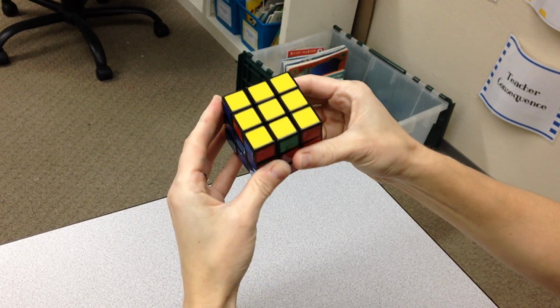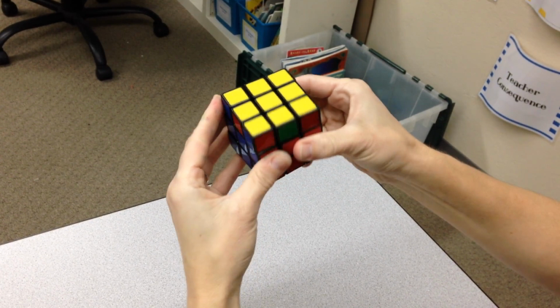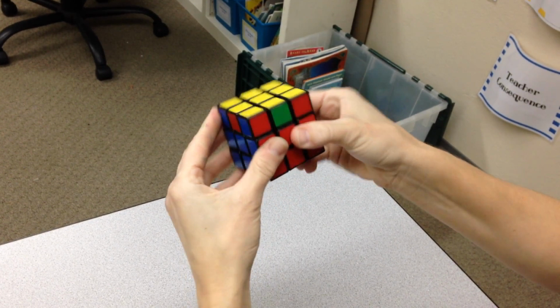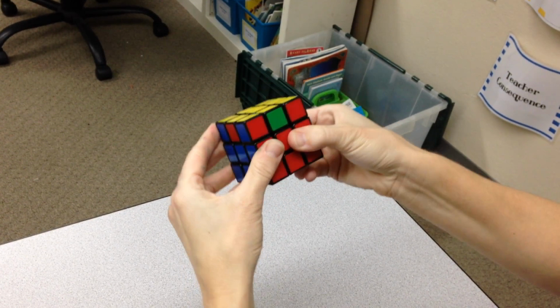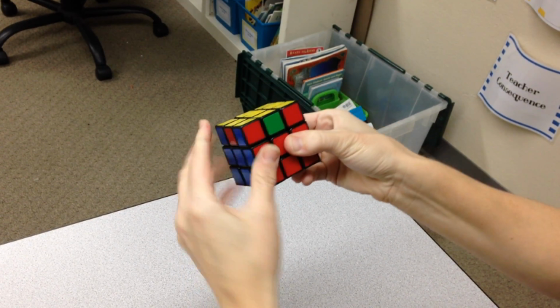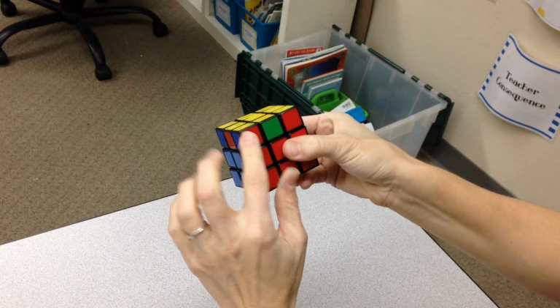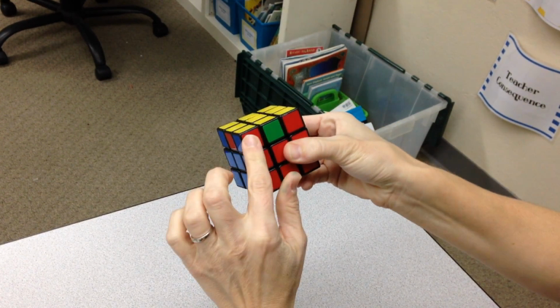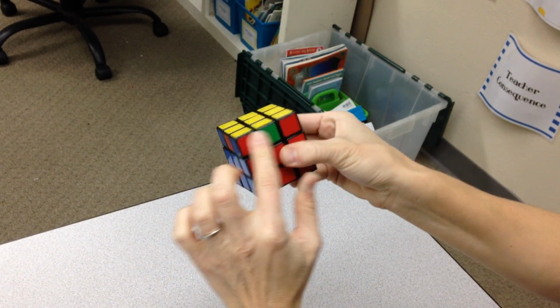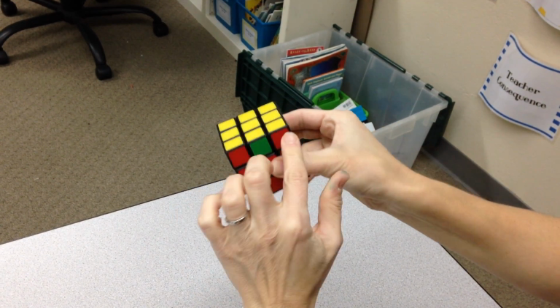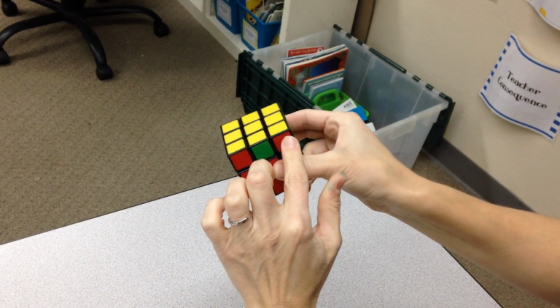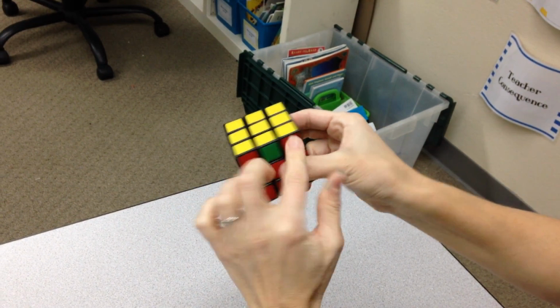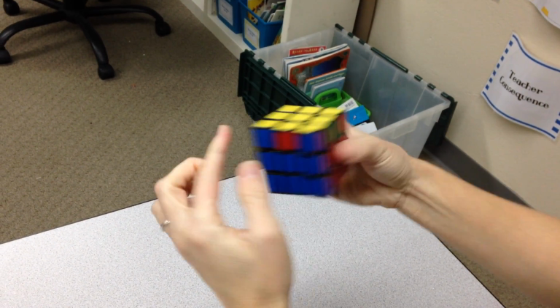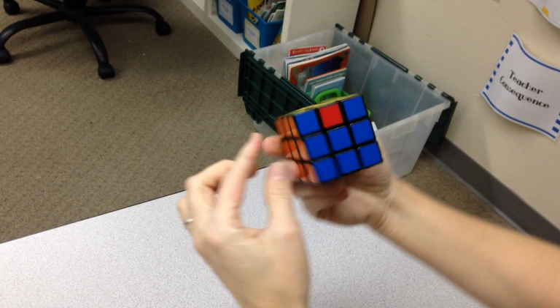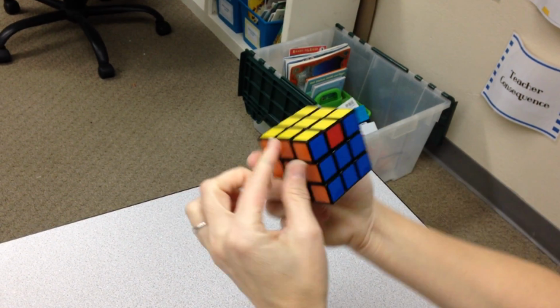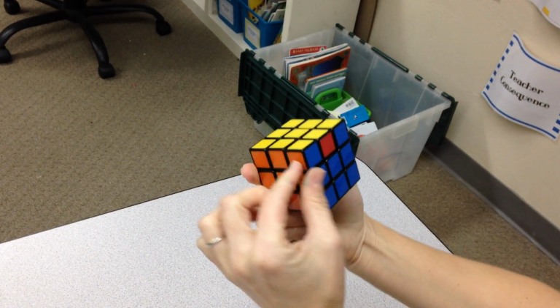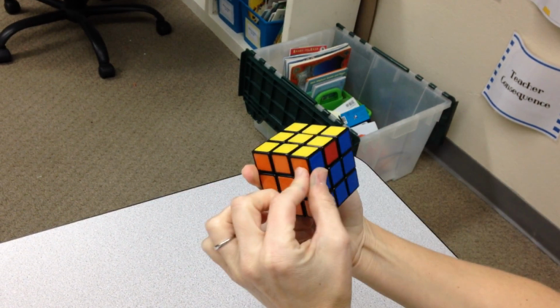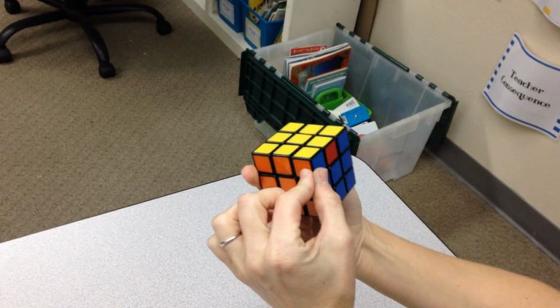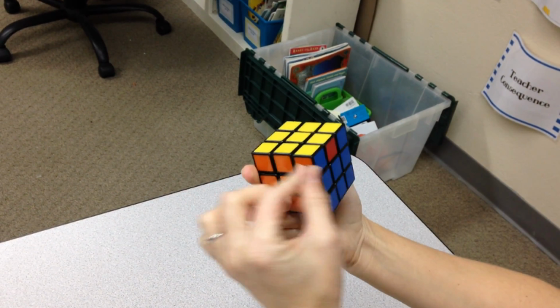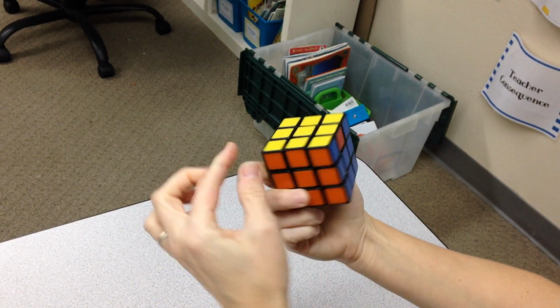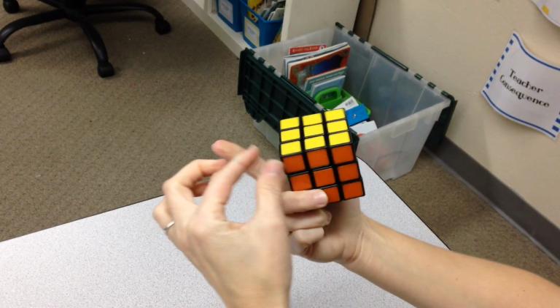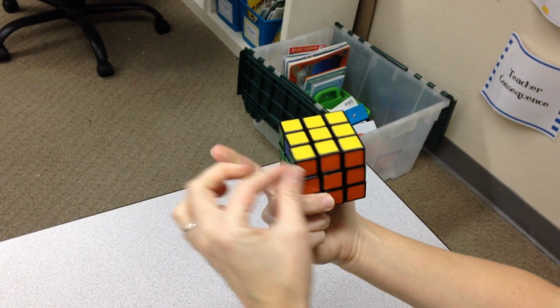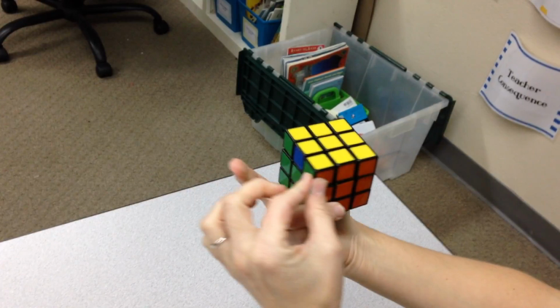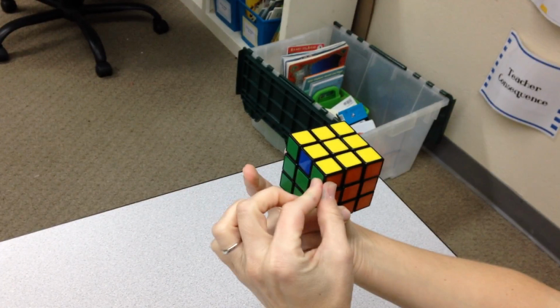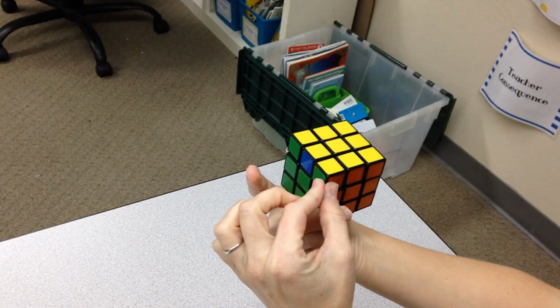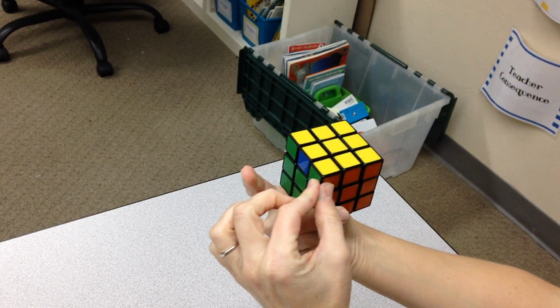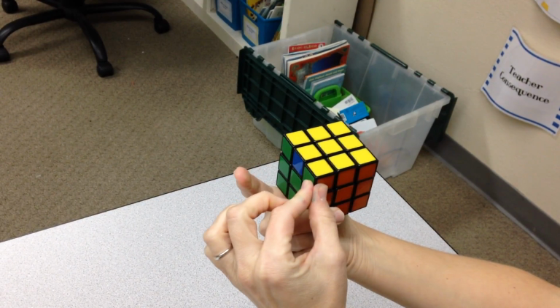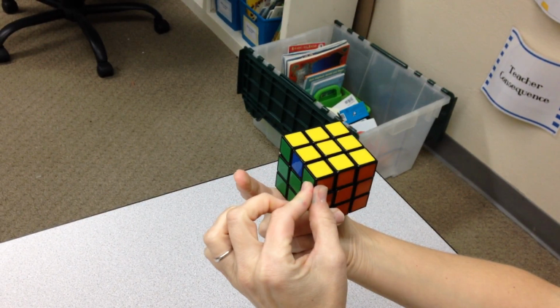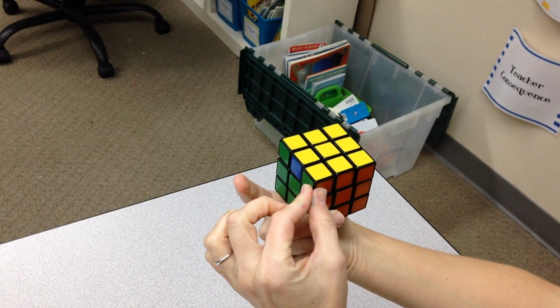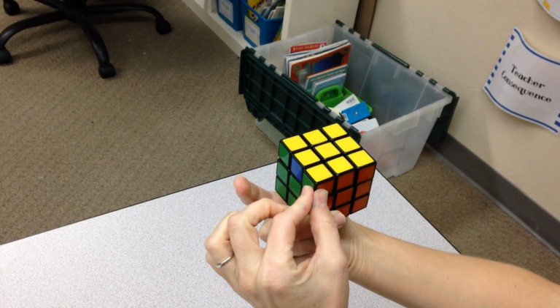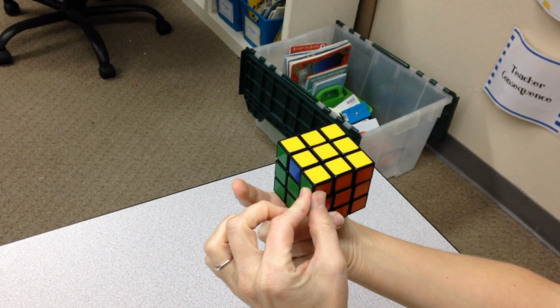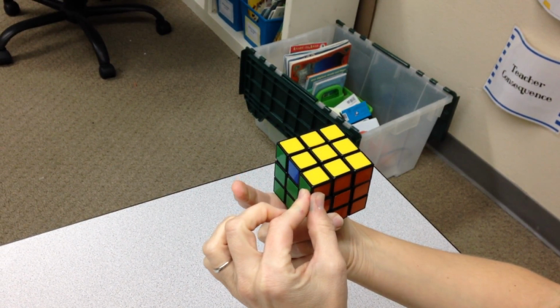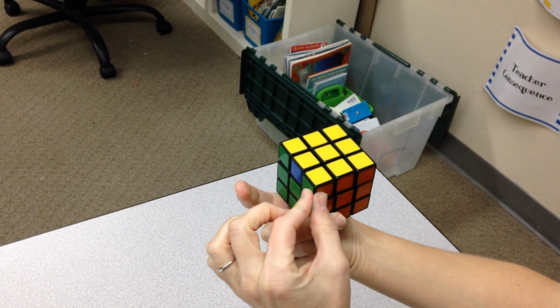And now I see I have all four corners of the cube solved.